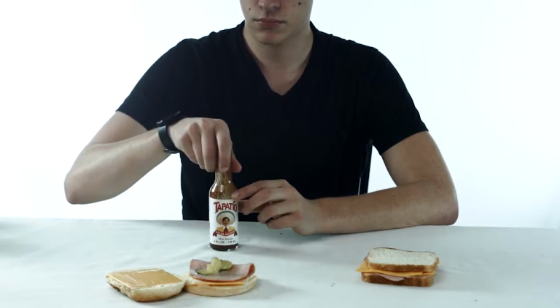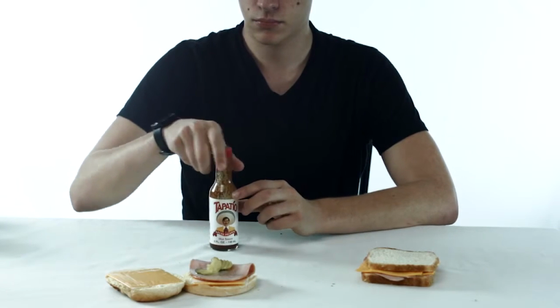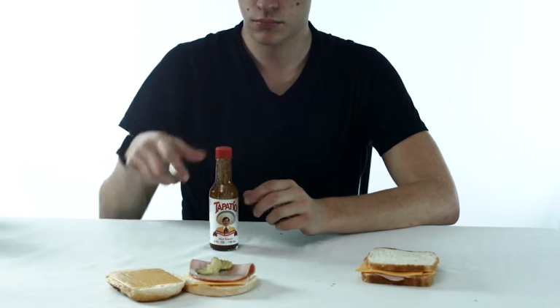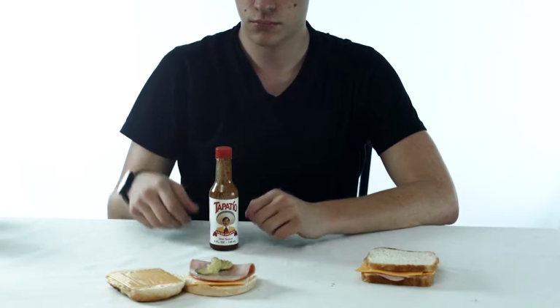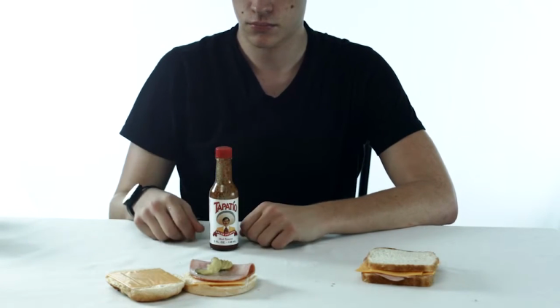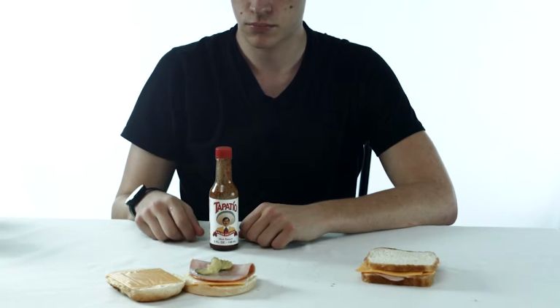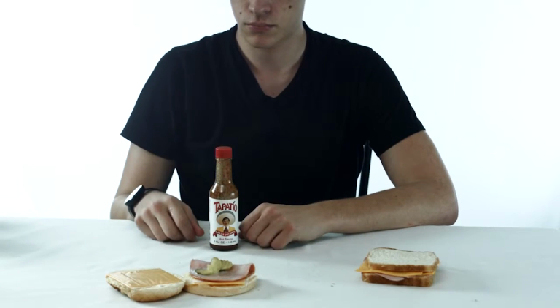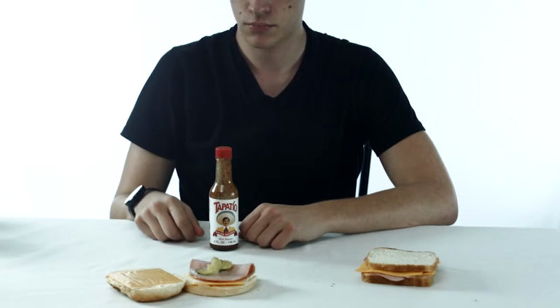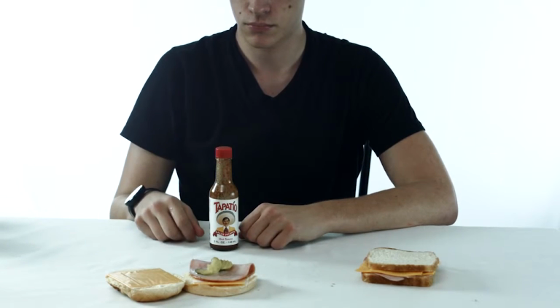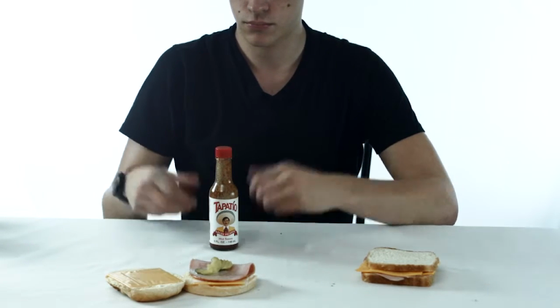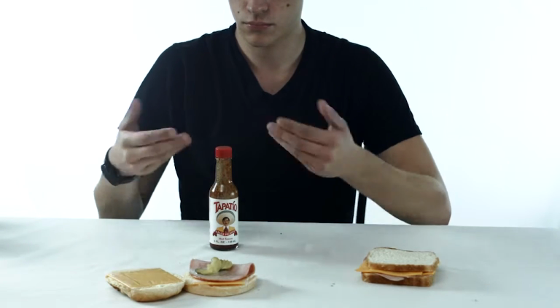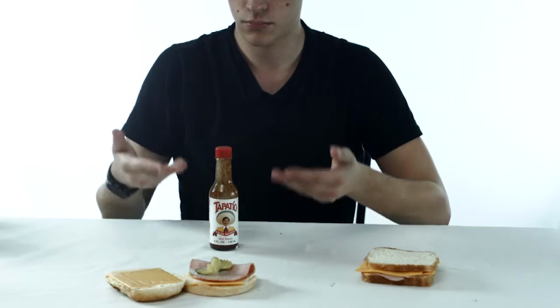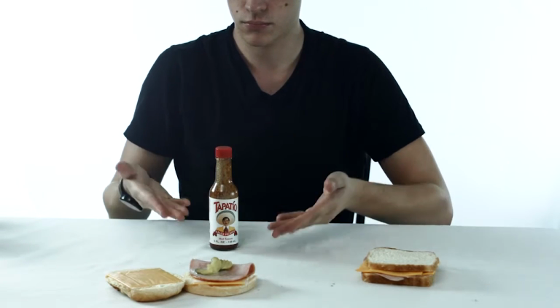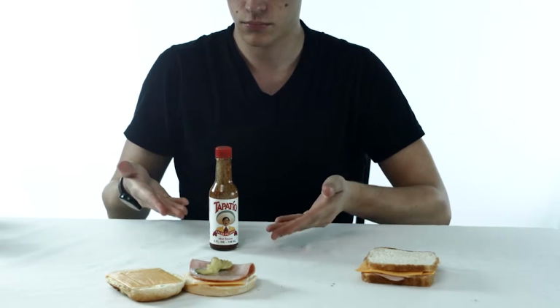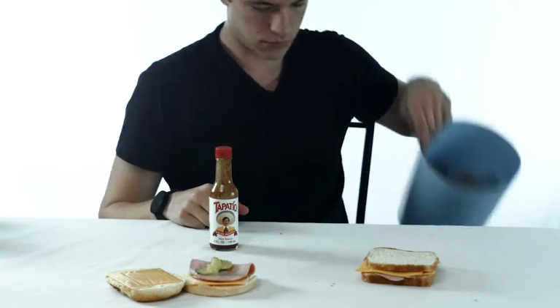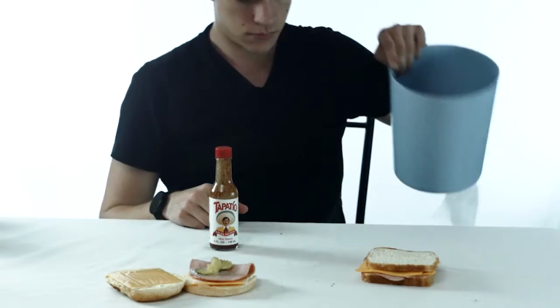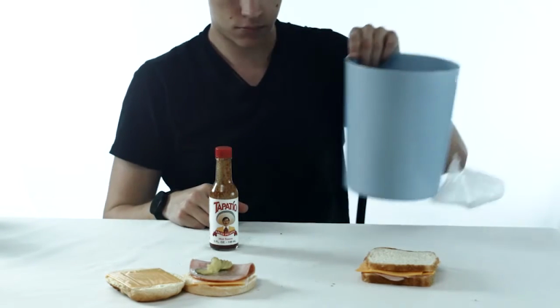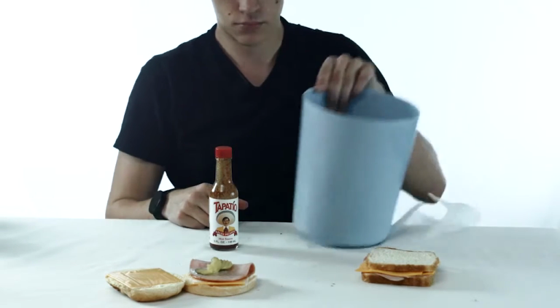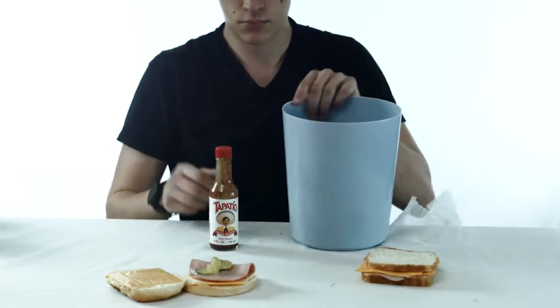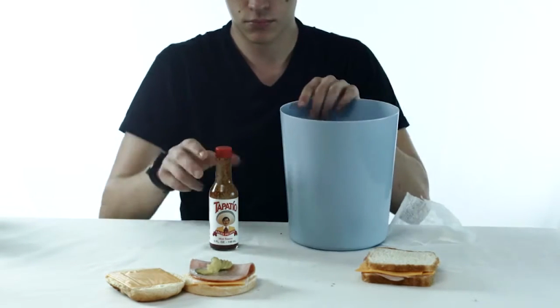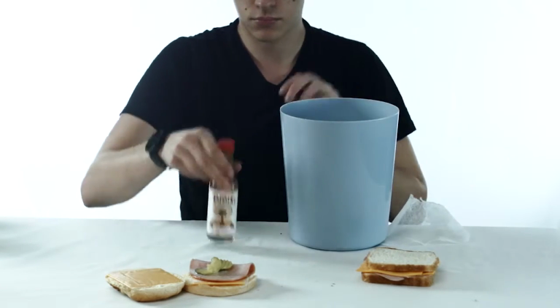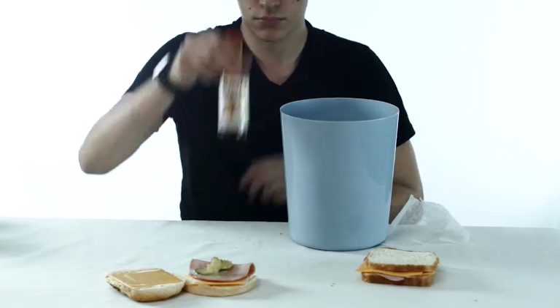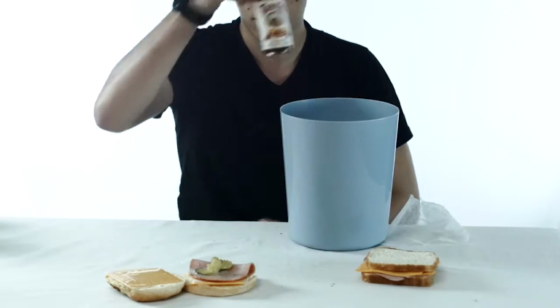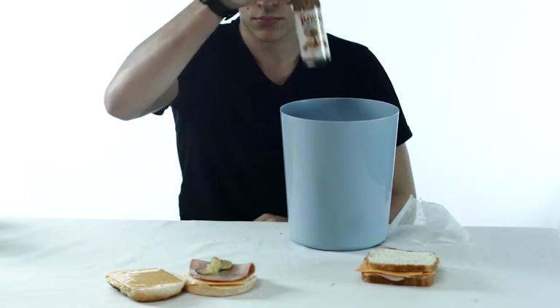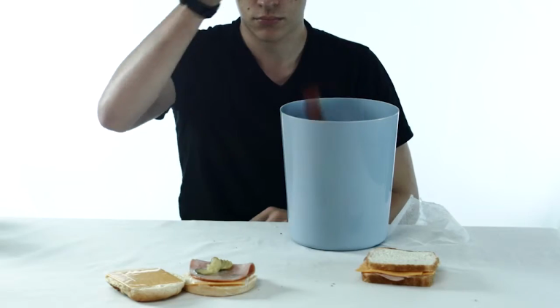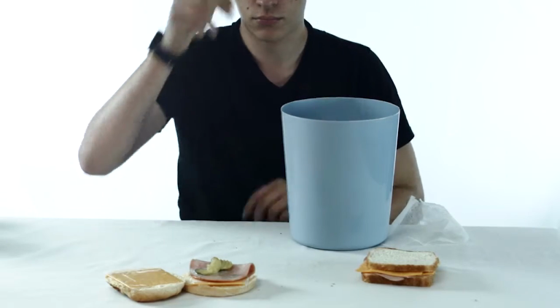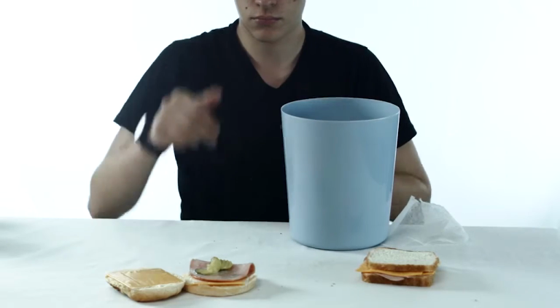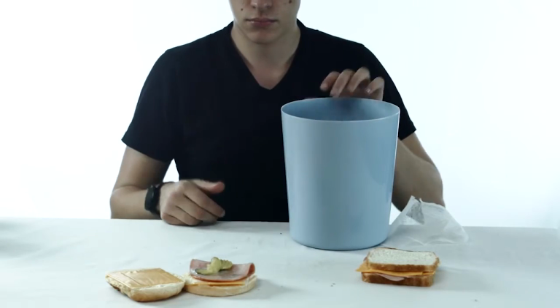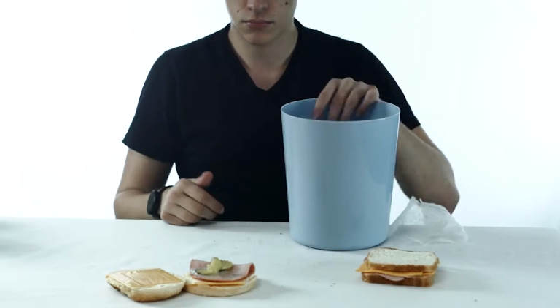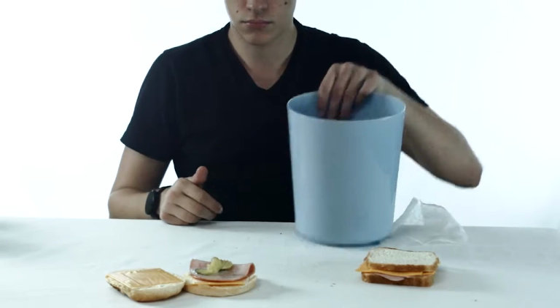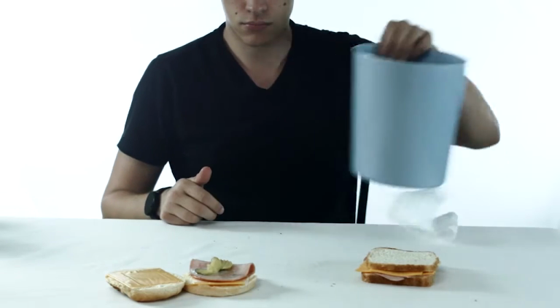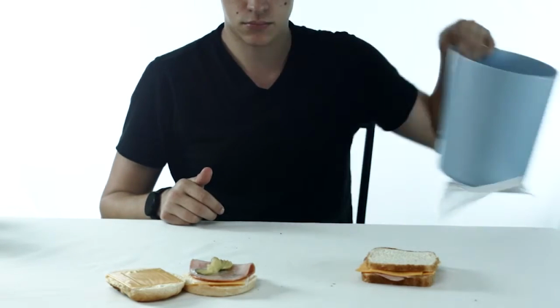Step 11: acquire Tapatio. Step 12: get rid of Tapatio.